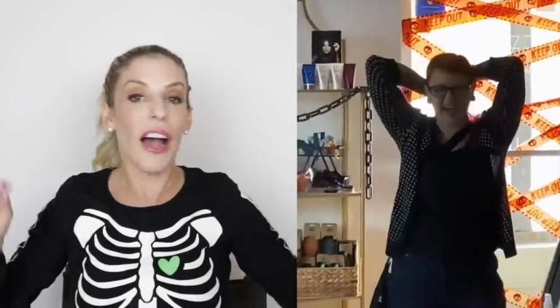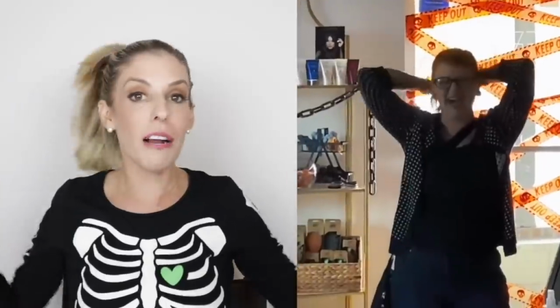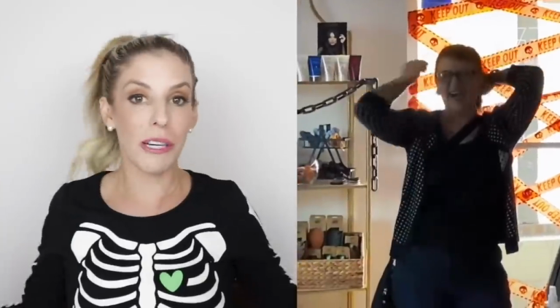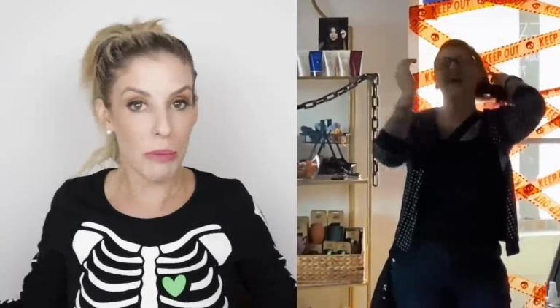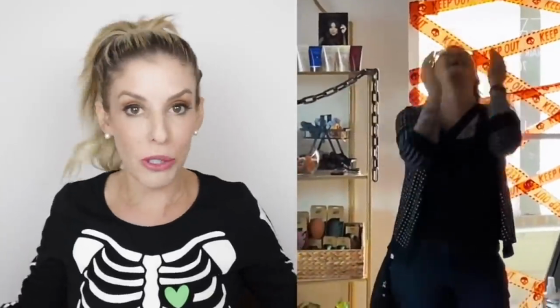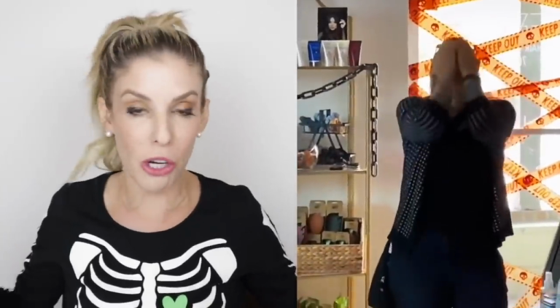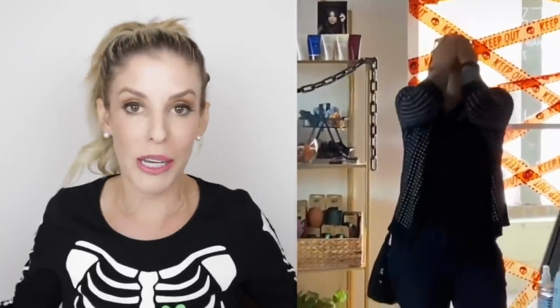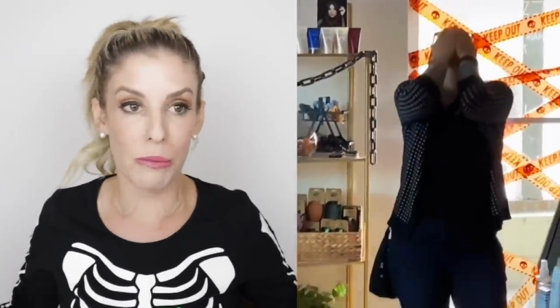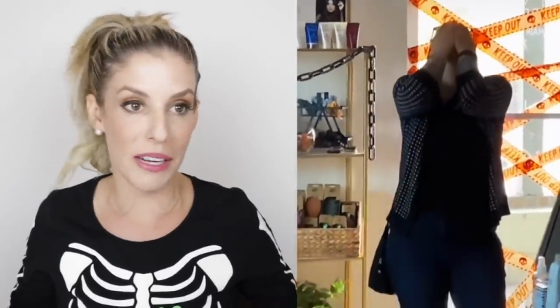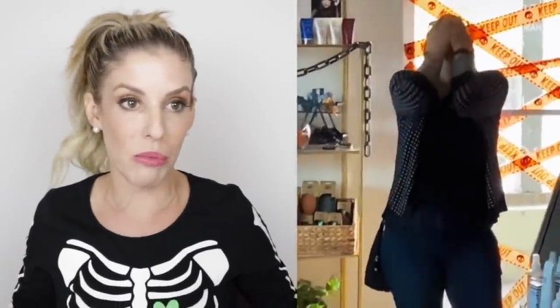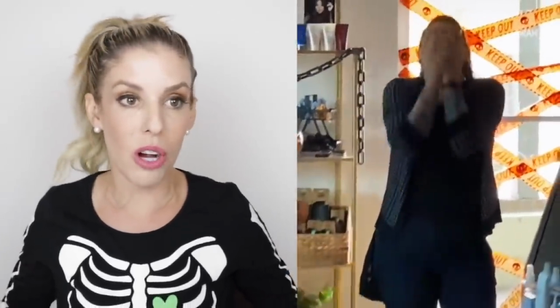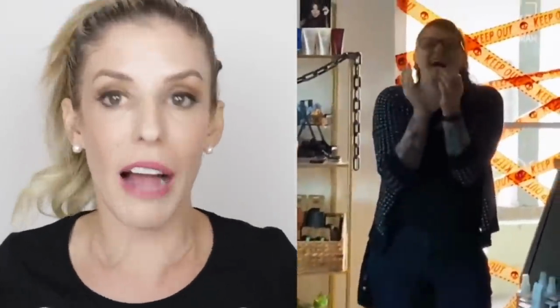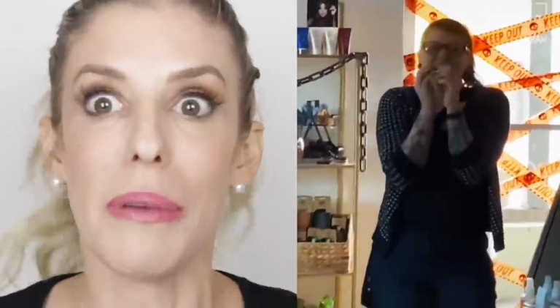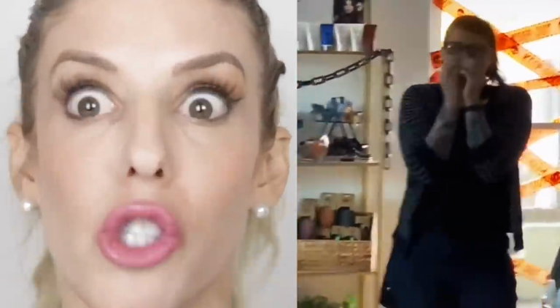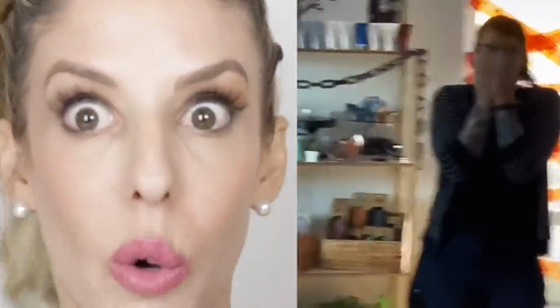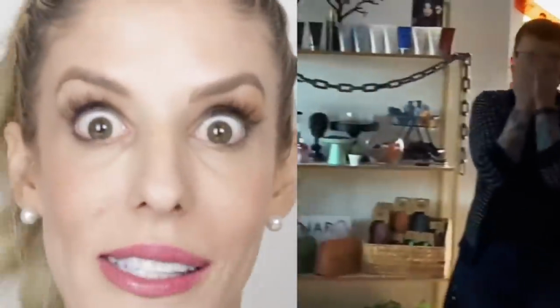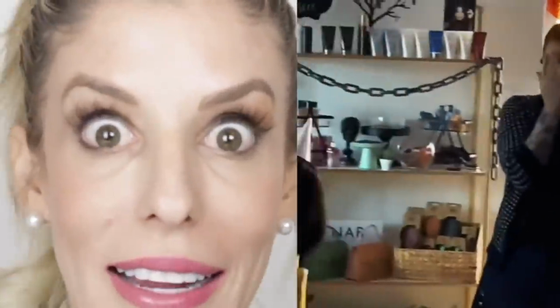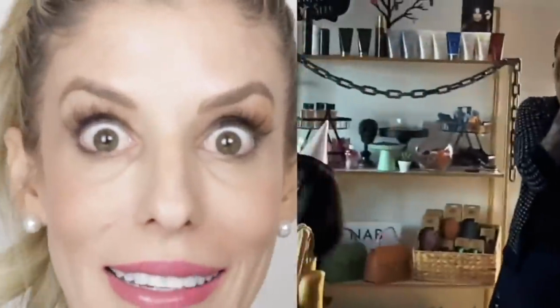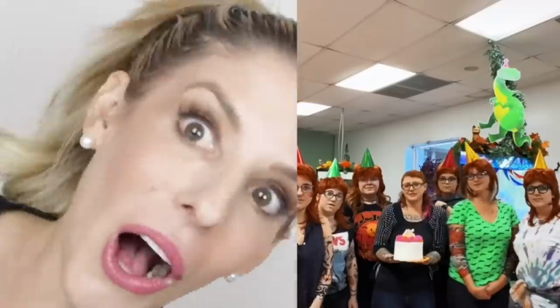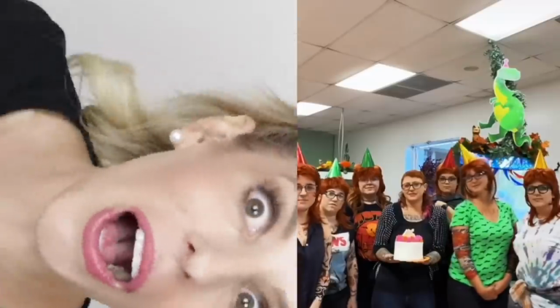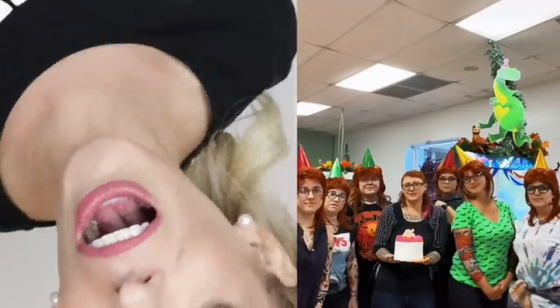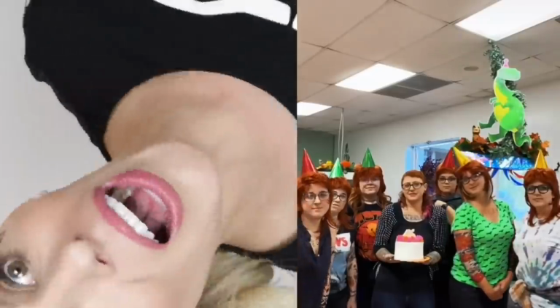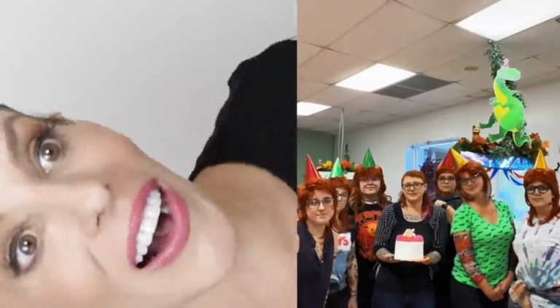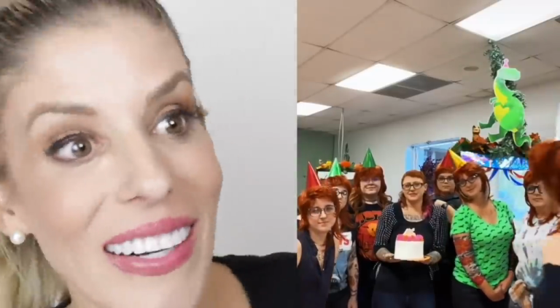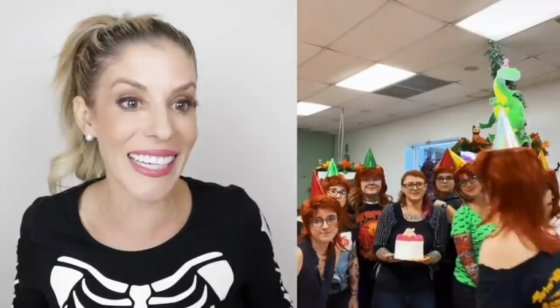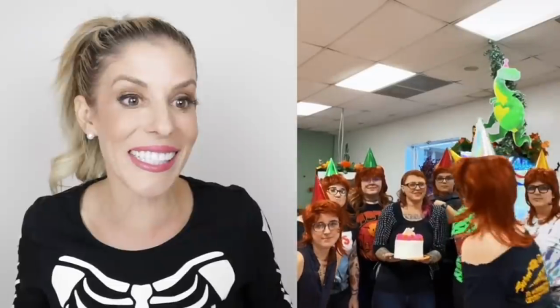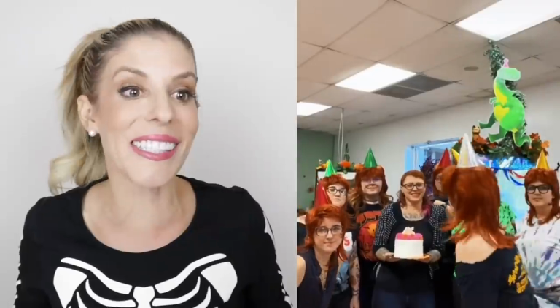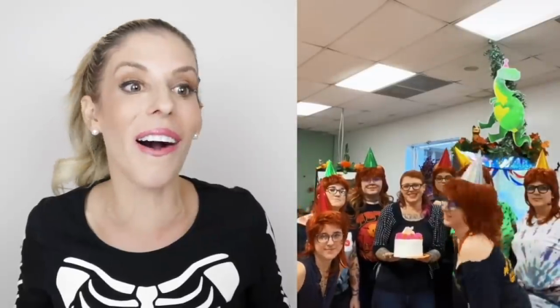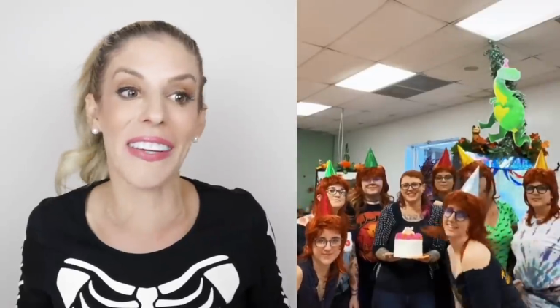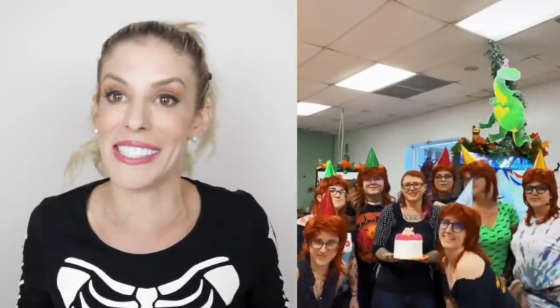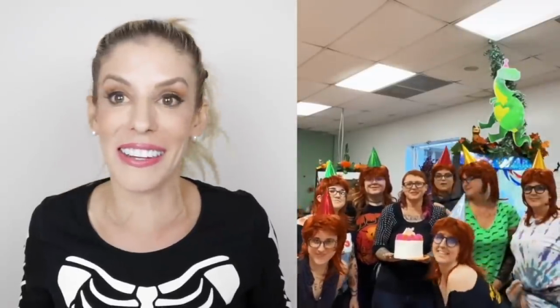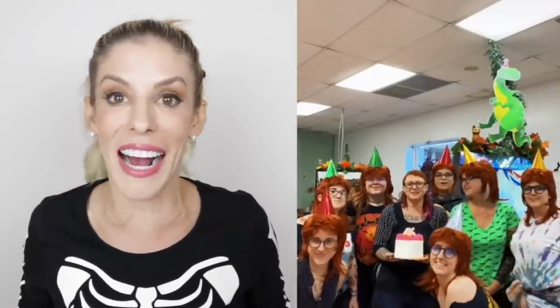If I had a bunch of people show up as Rebecca Zamolo, I would be so excited. It's so good you guys.